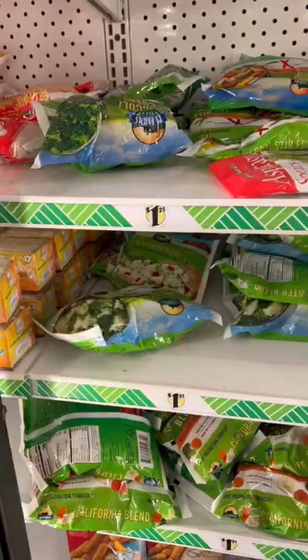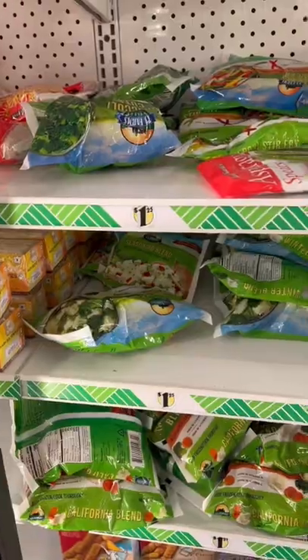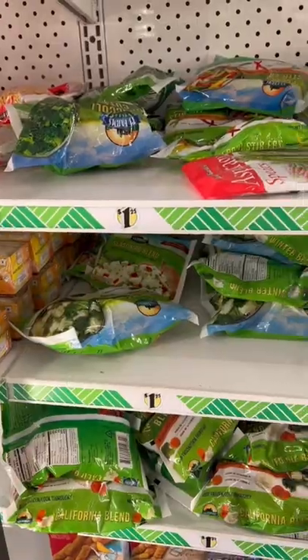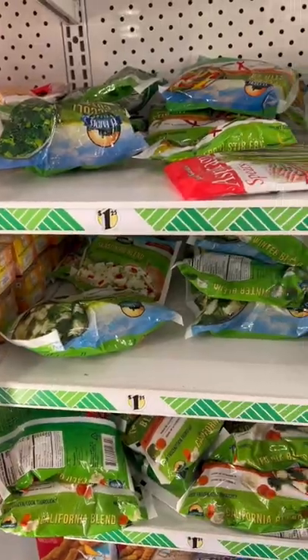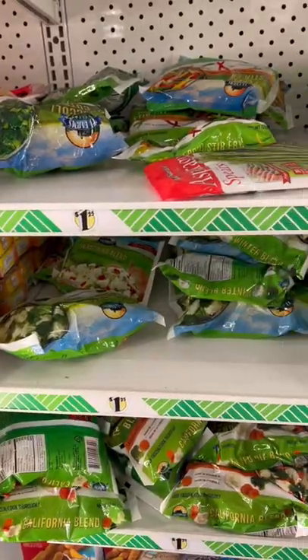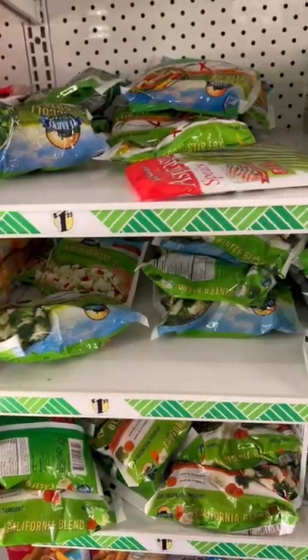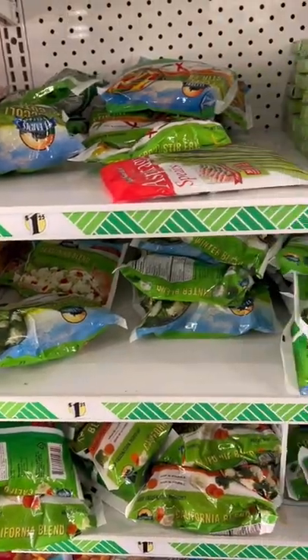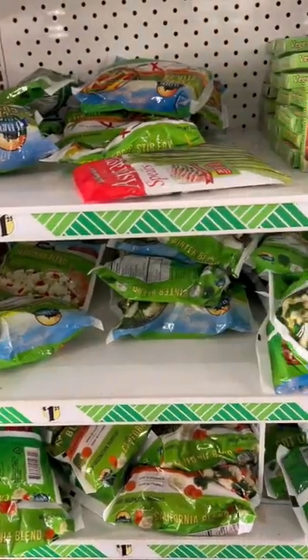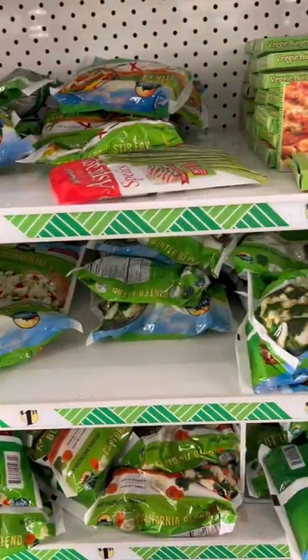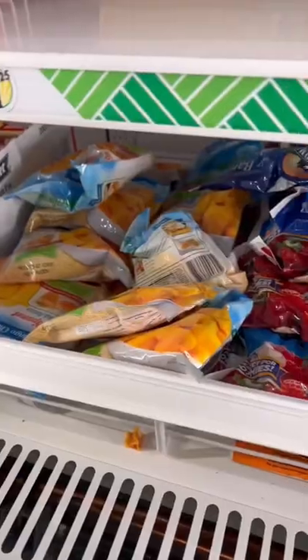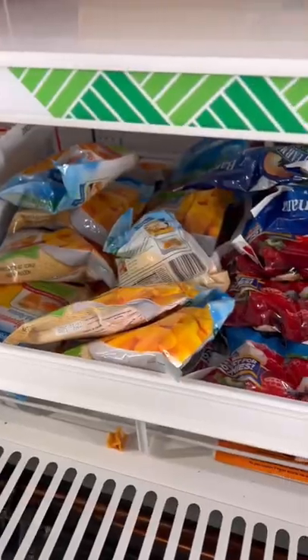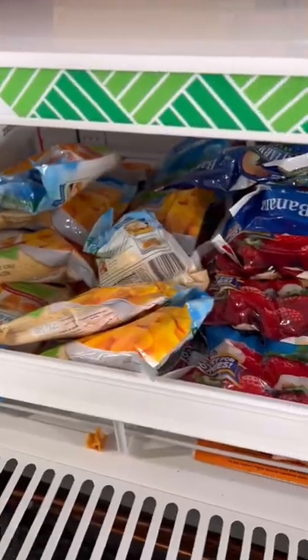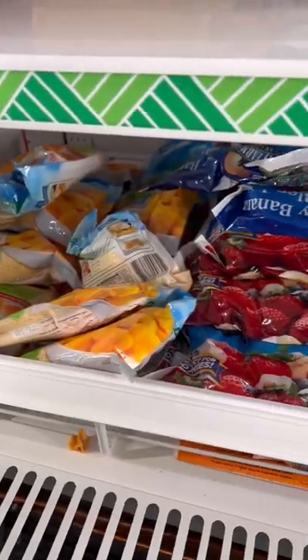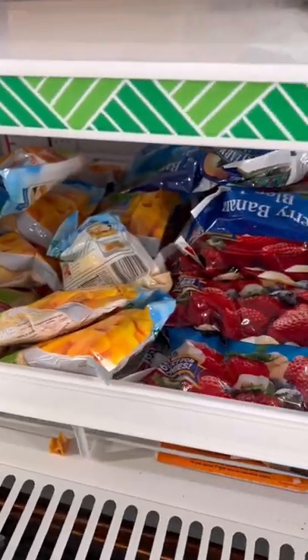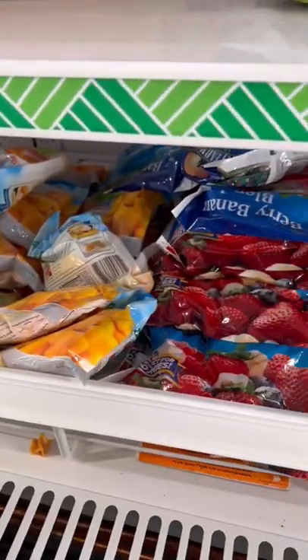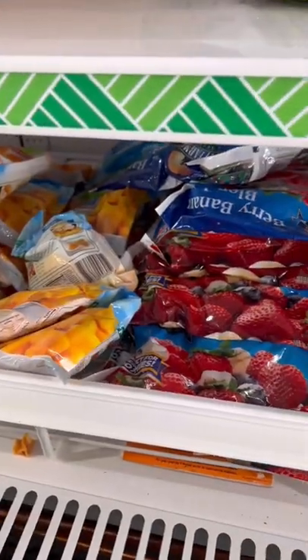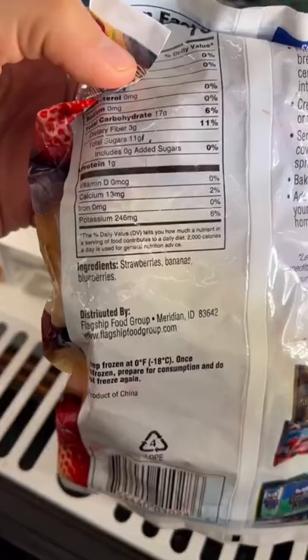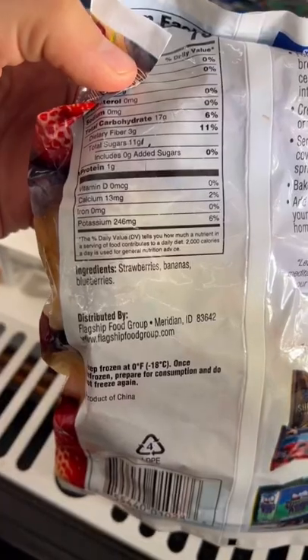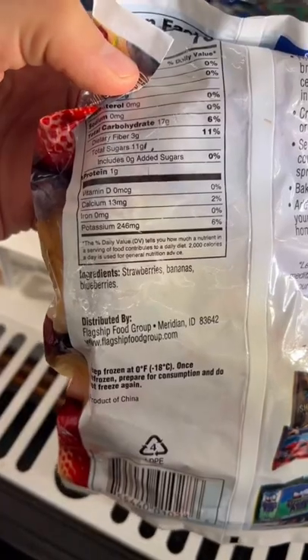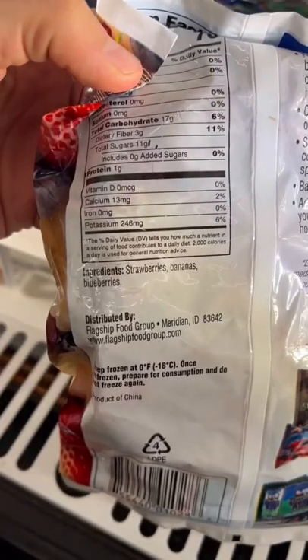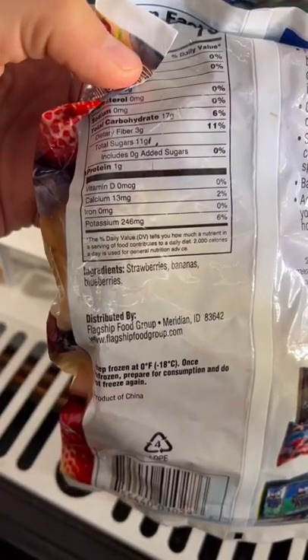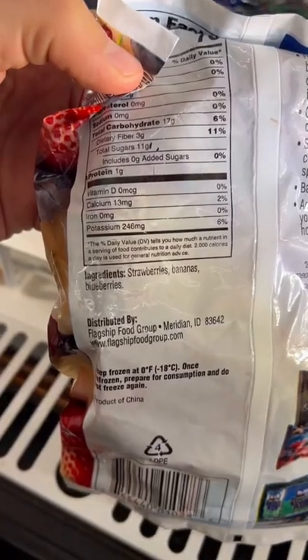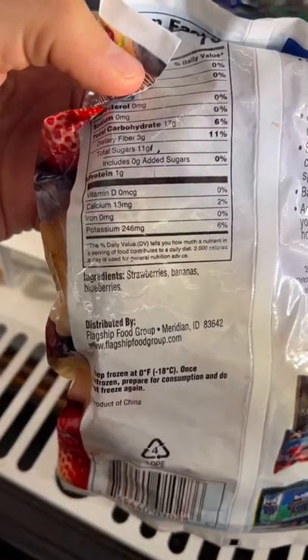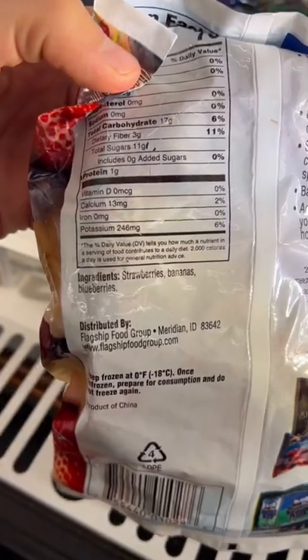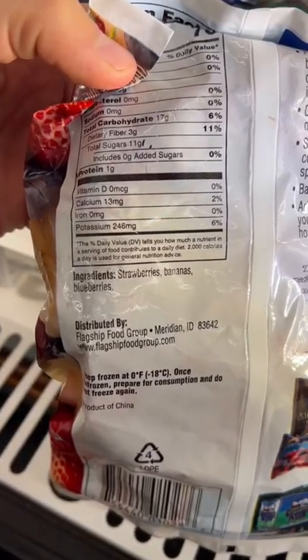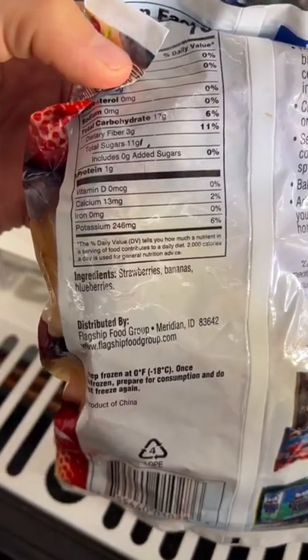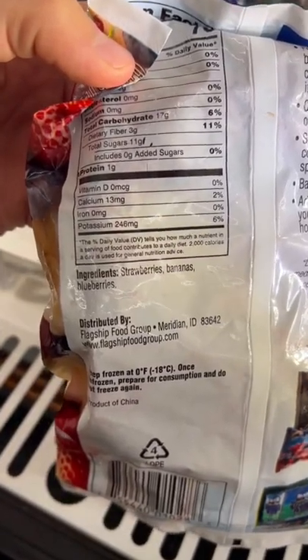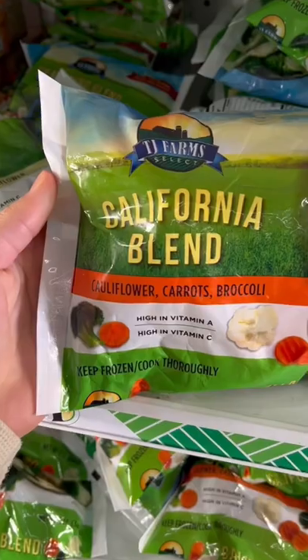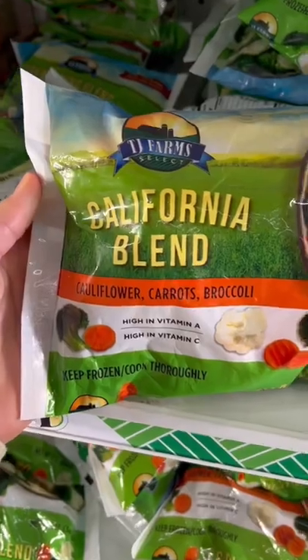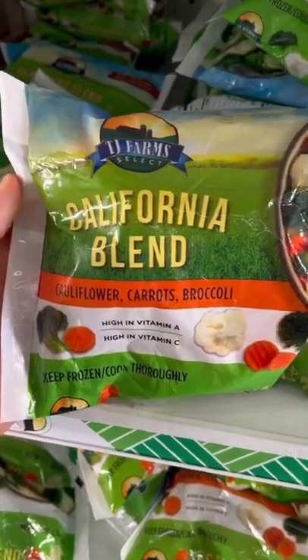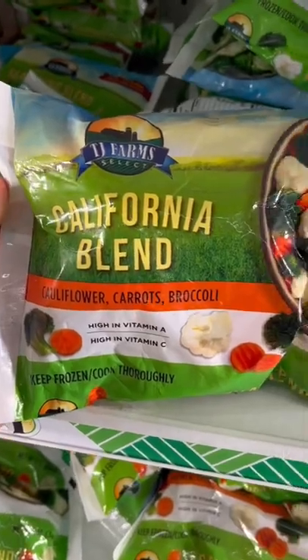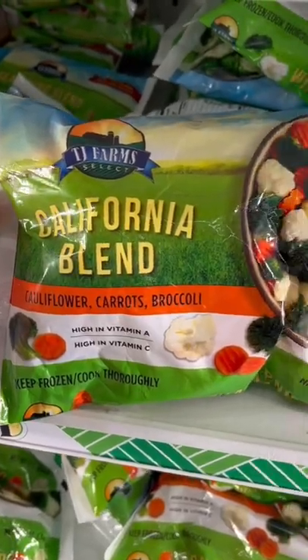And lastly, they had a pretty decent selection of frozen fruits and vegetables. Nothing organic, but good to know you have that as an option.